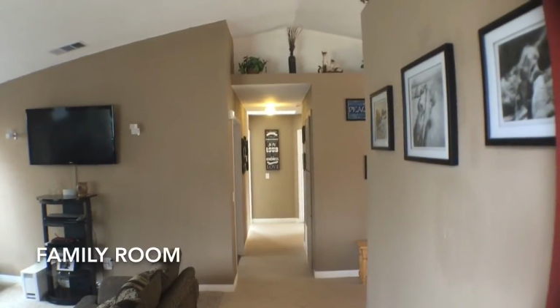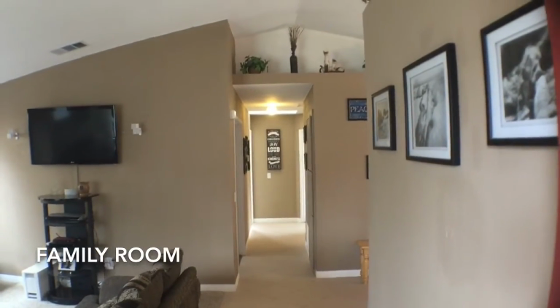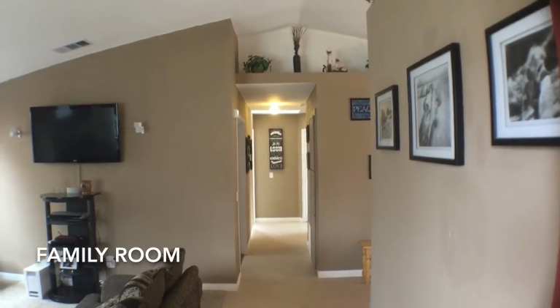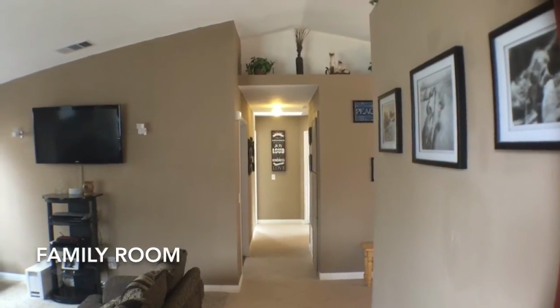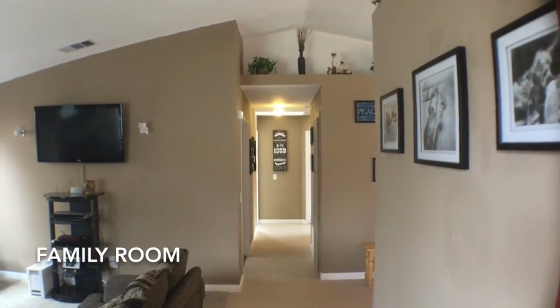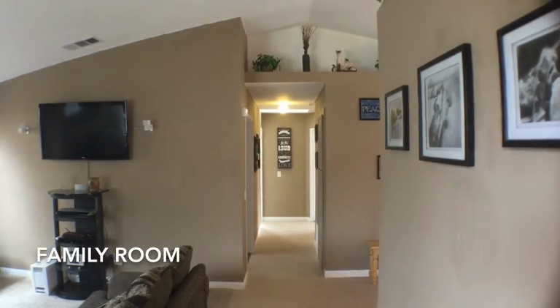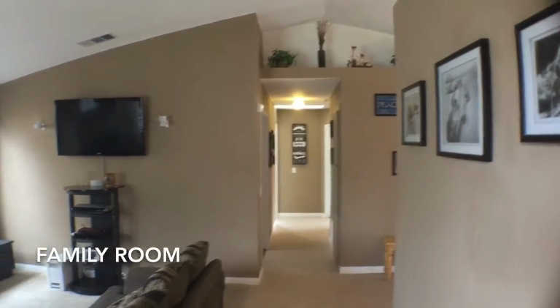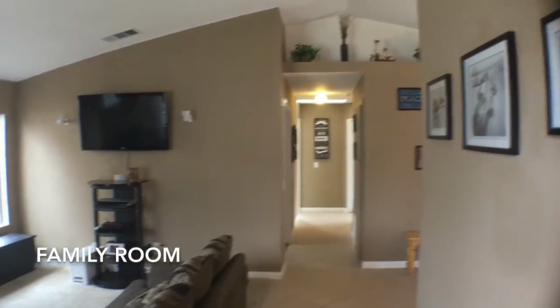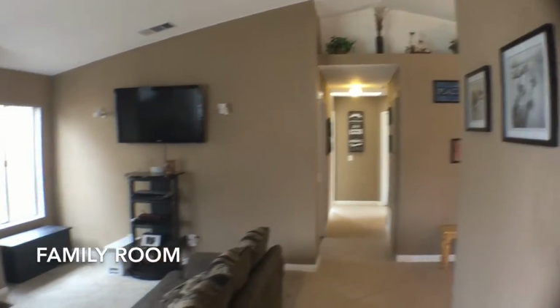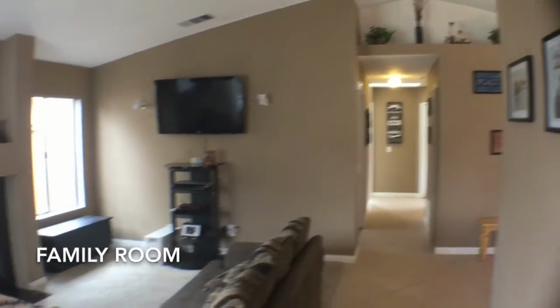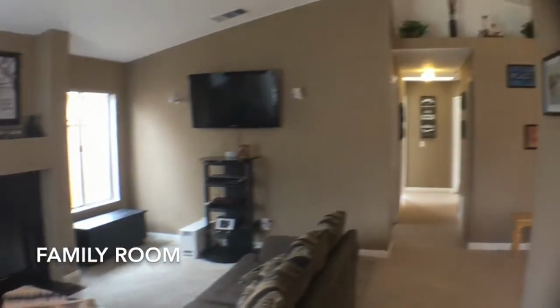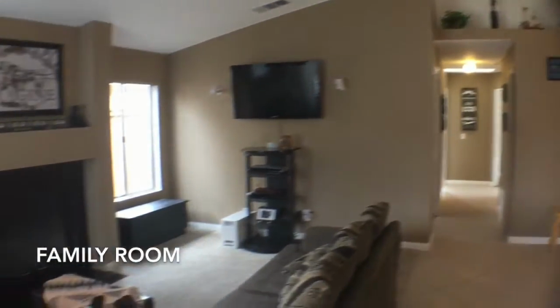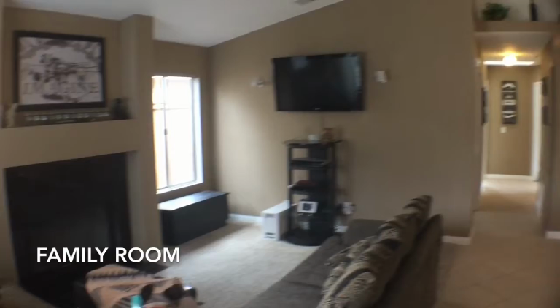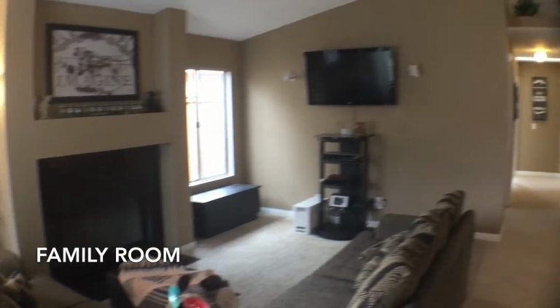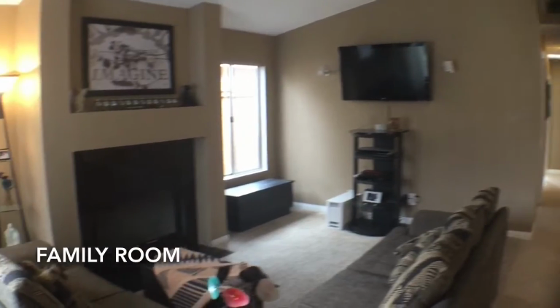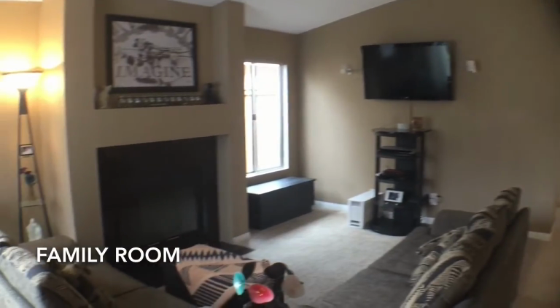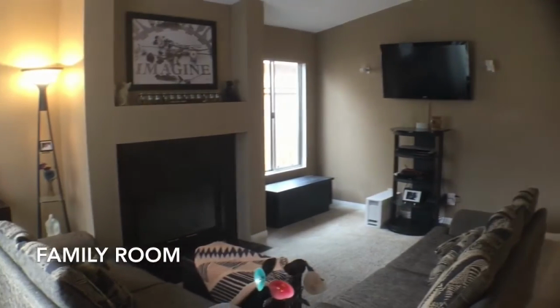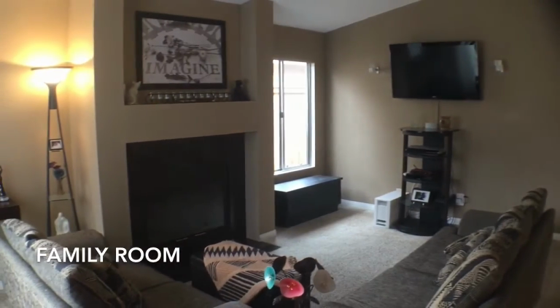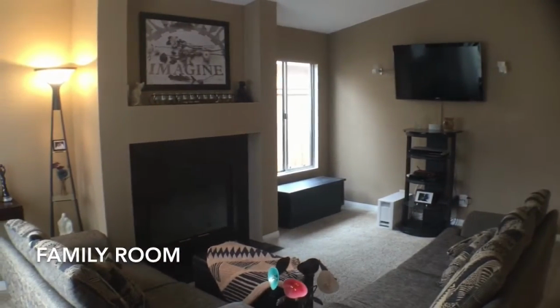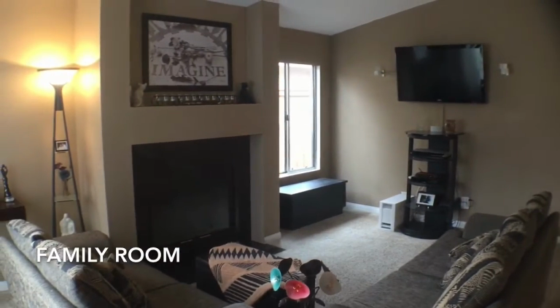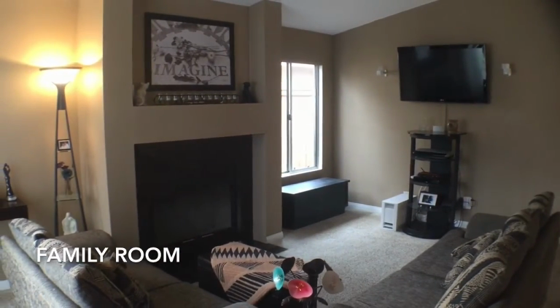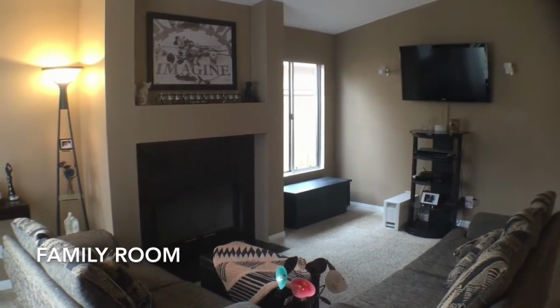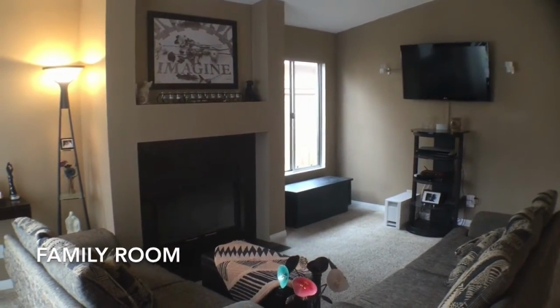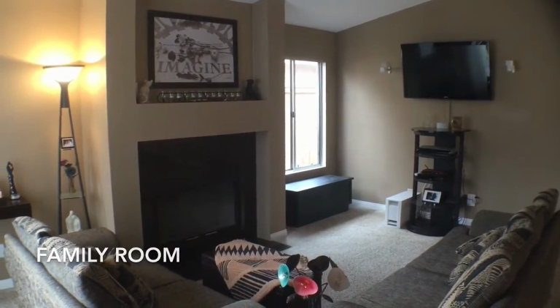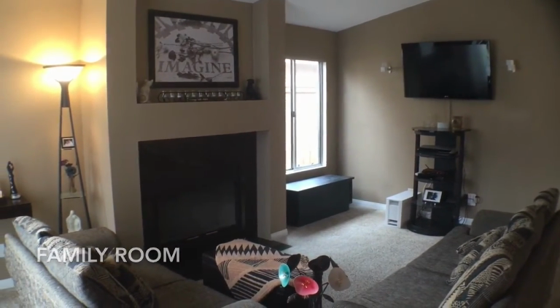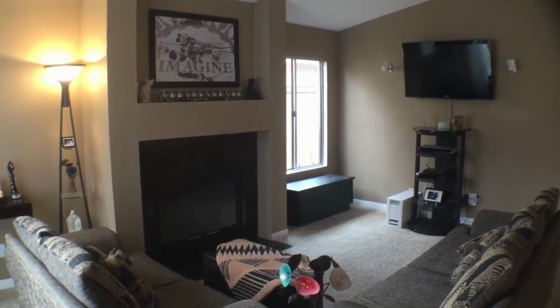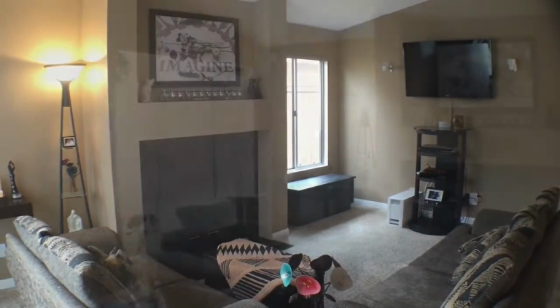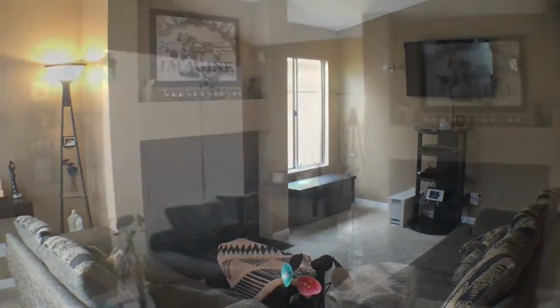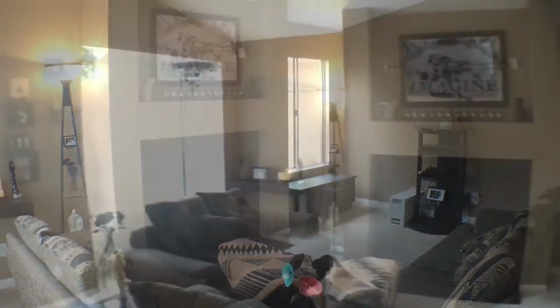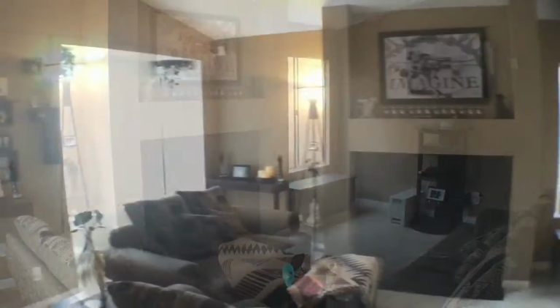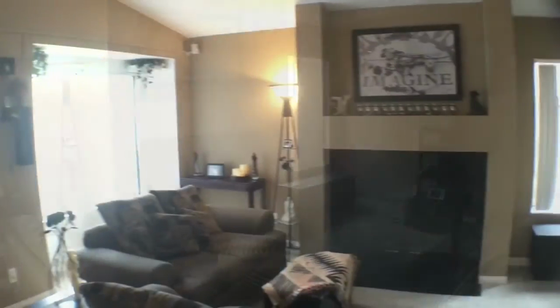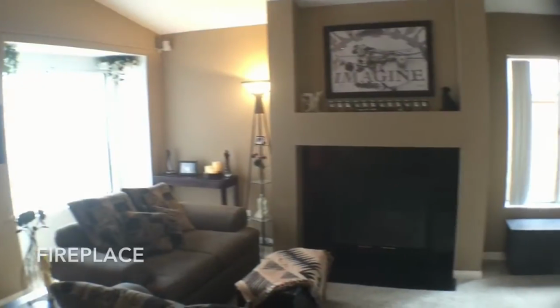This home has been recently remodeled to include a freshly painted exterior, an updated fireplace, and recessed lighting.